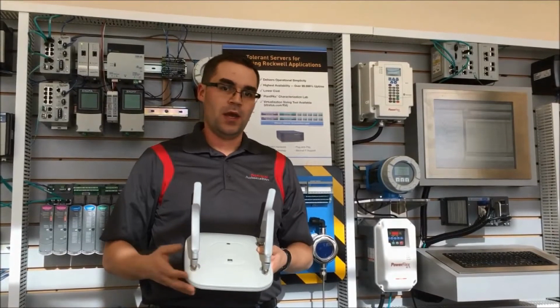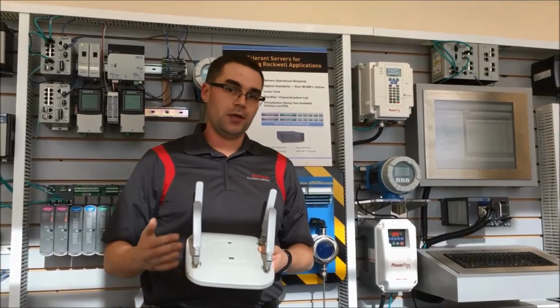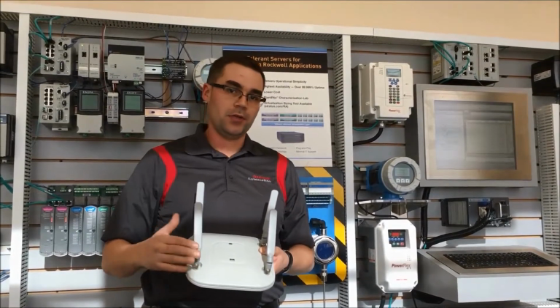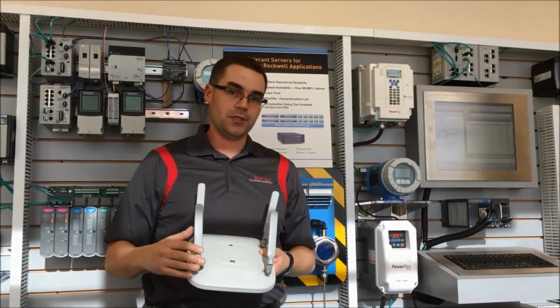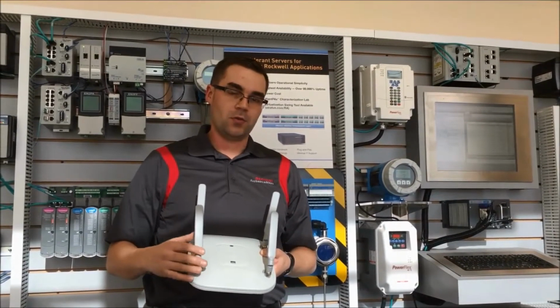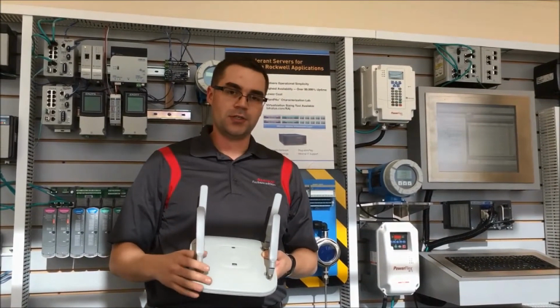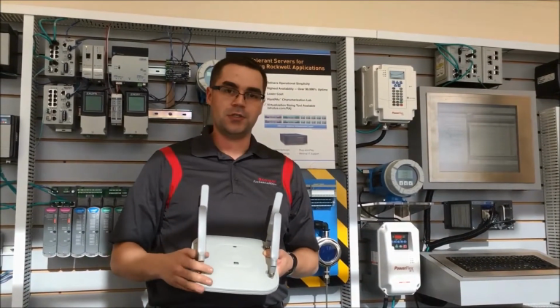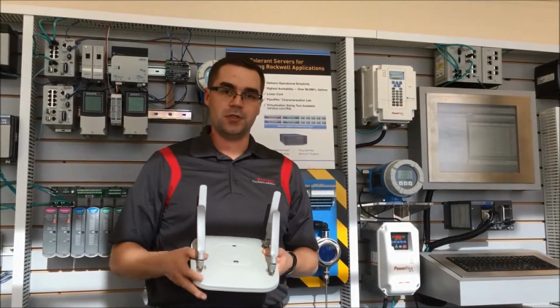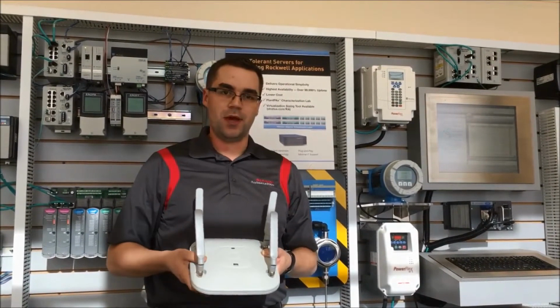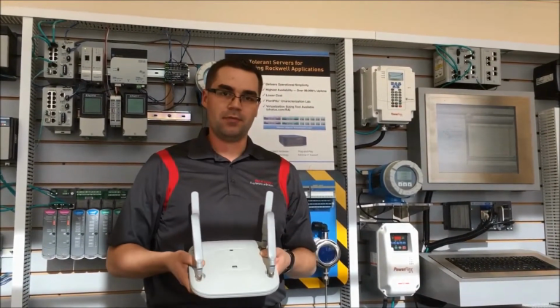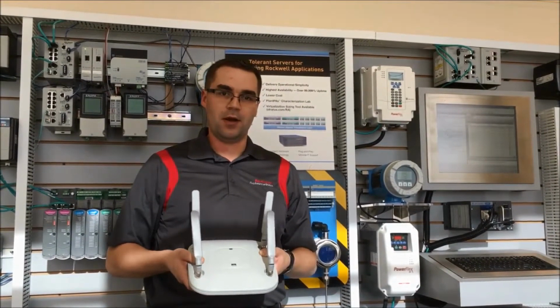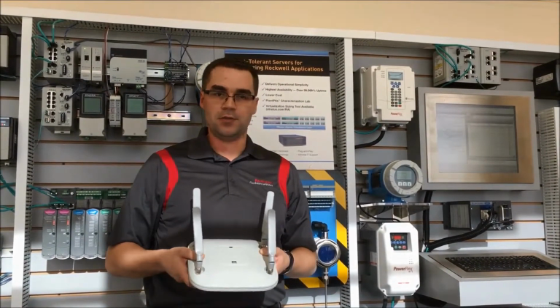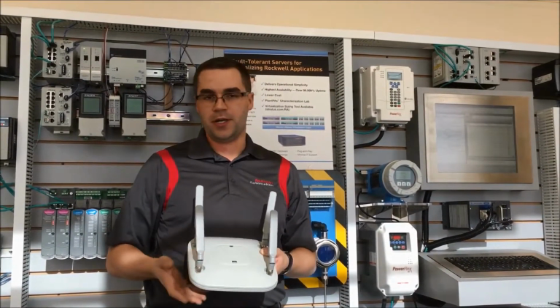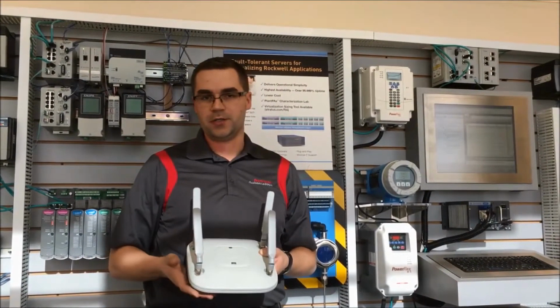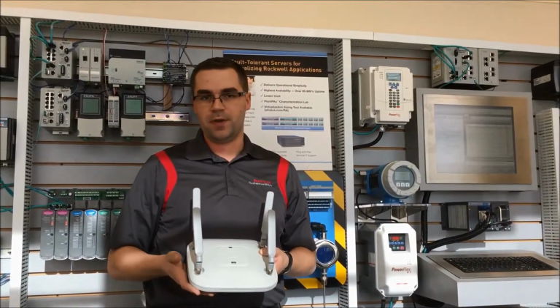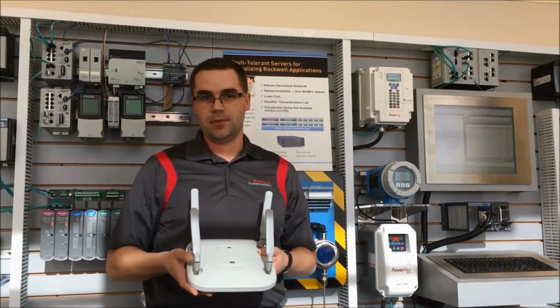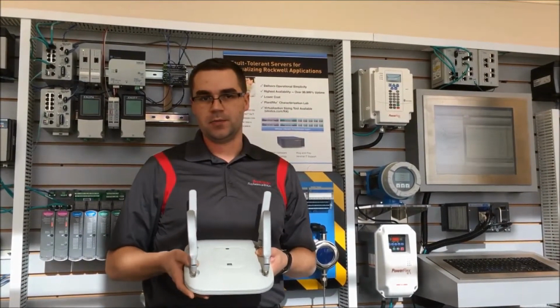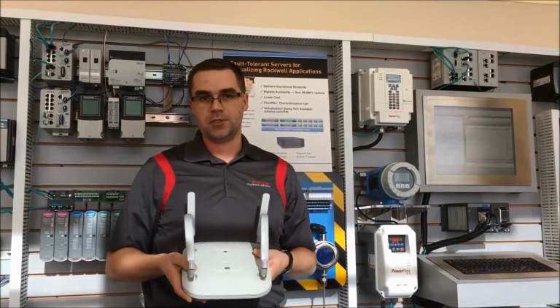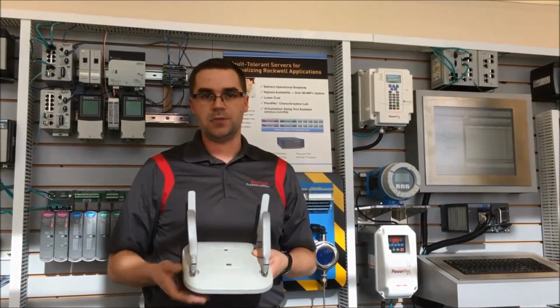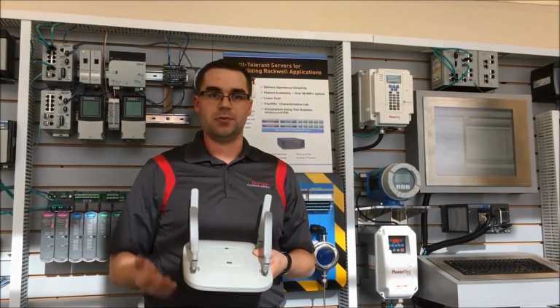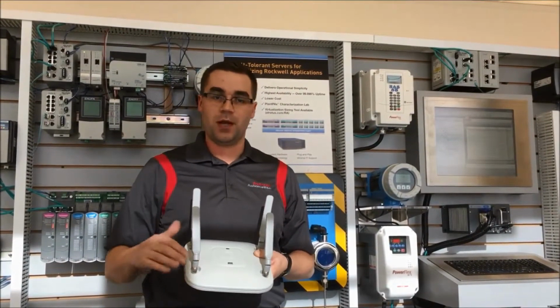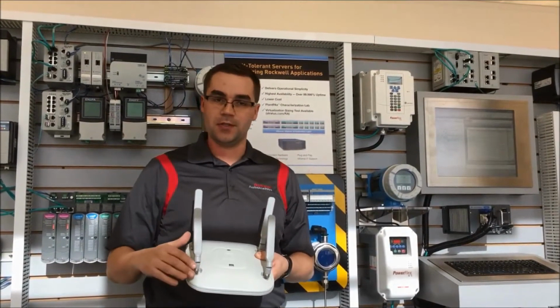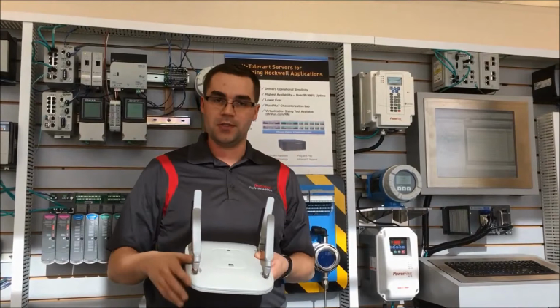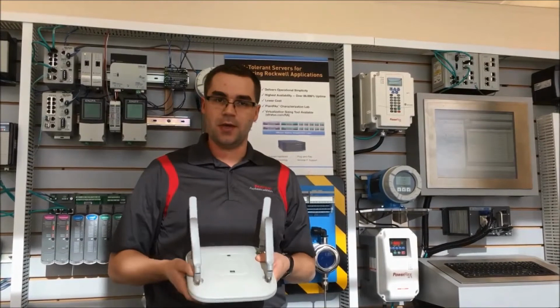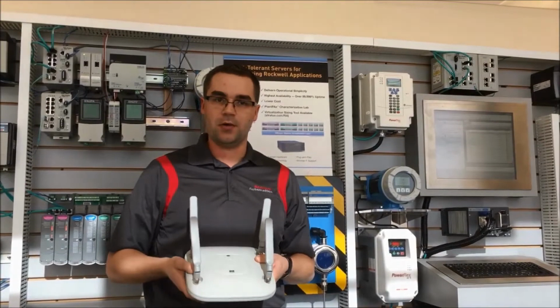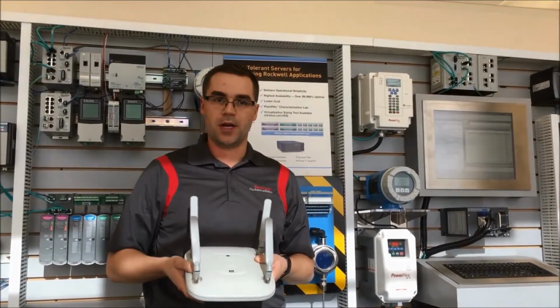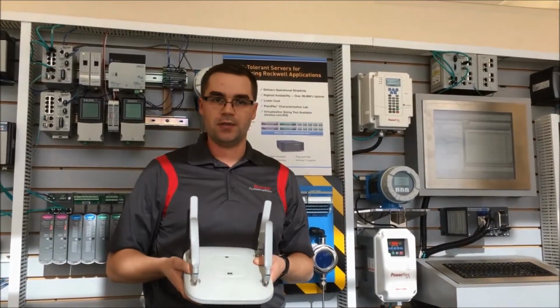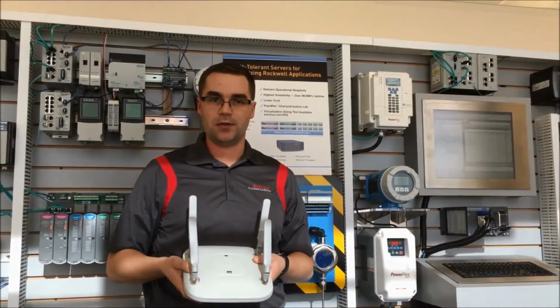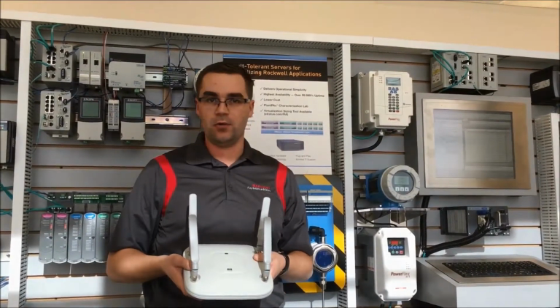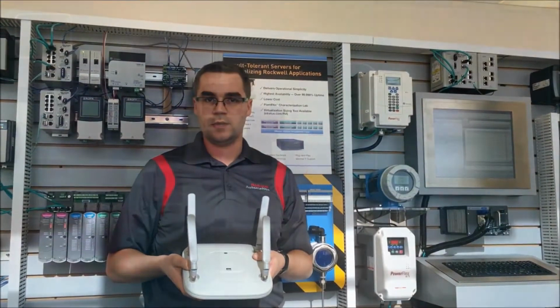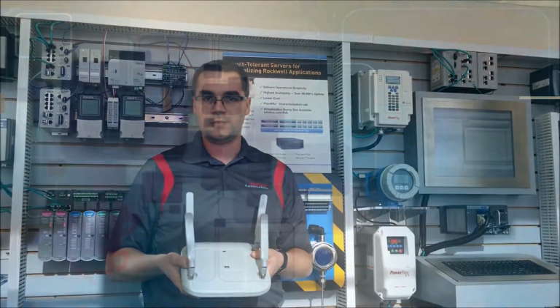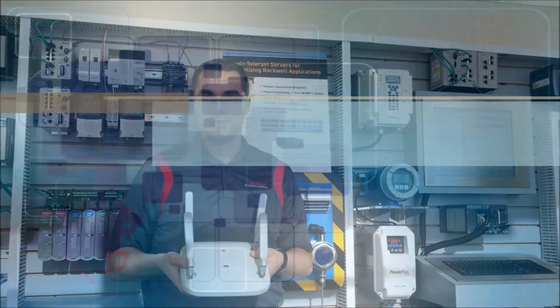For any additional questions you have around the Stratix family of switches, please reply to this email or contact Holt Electro.